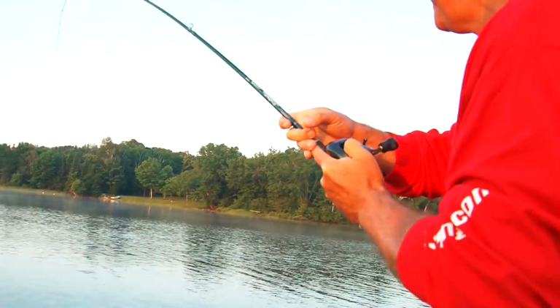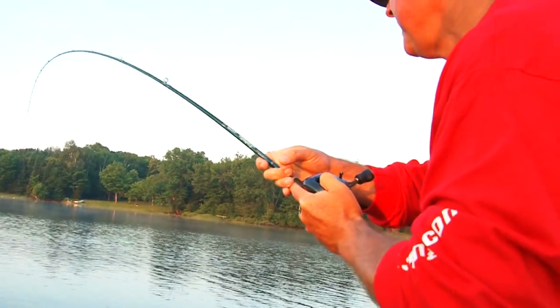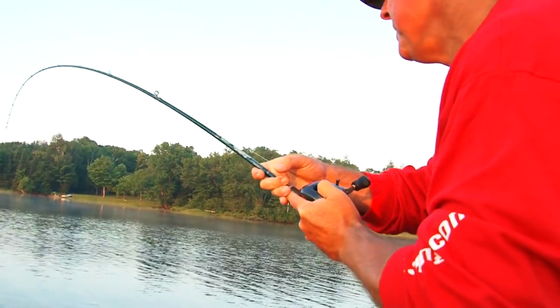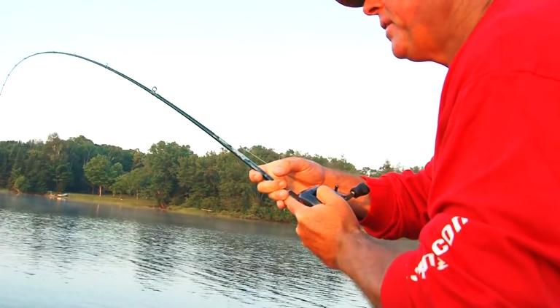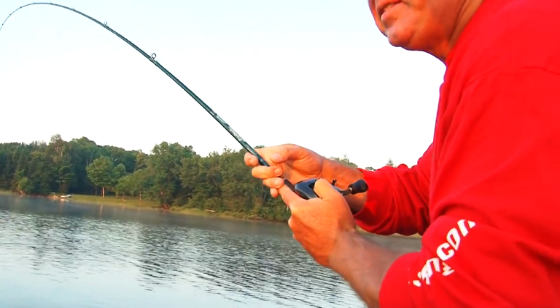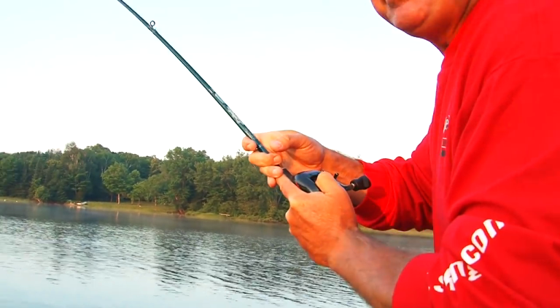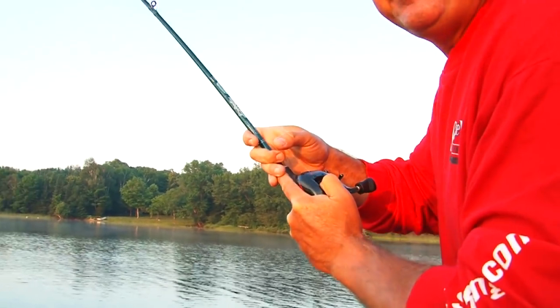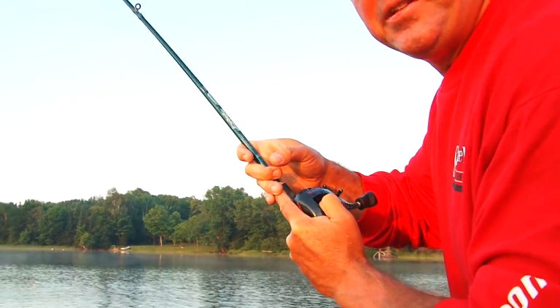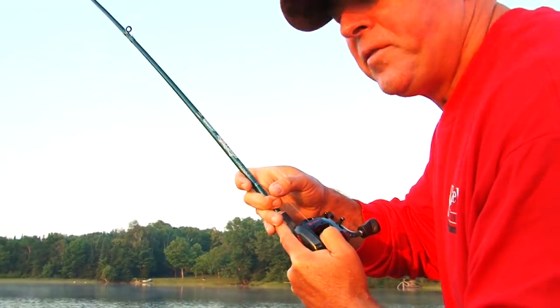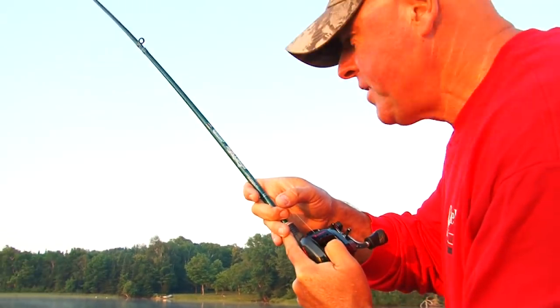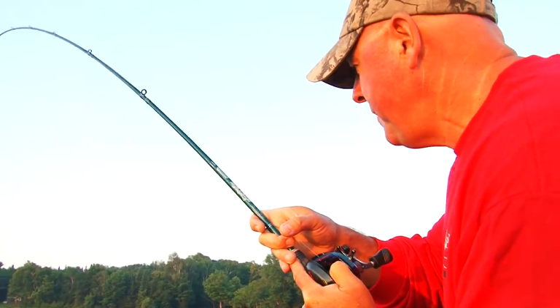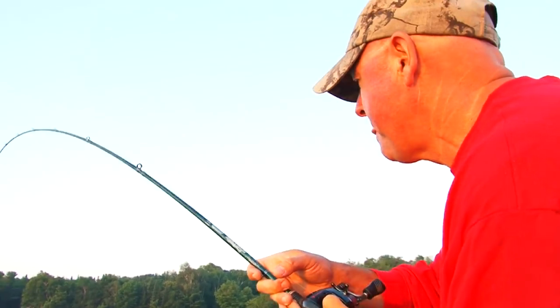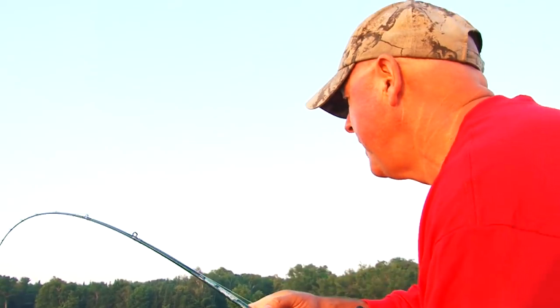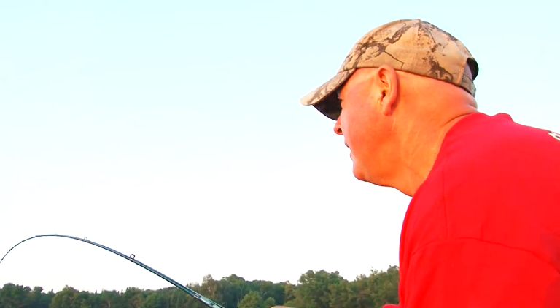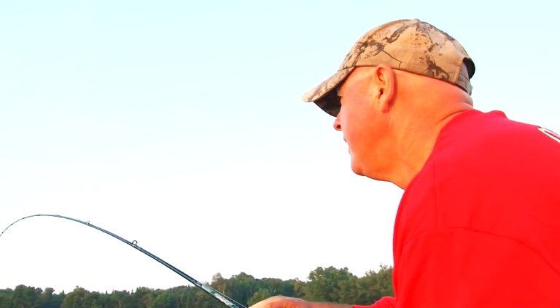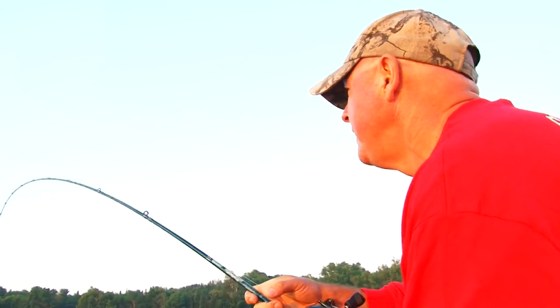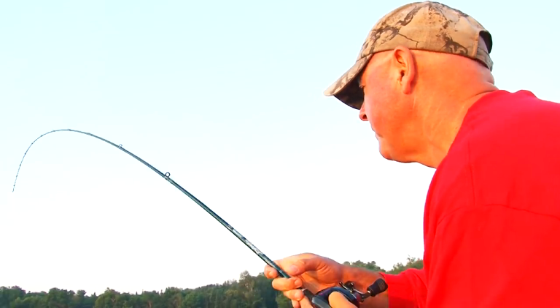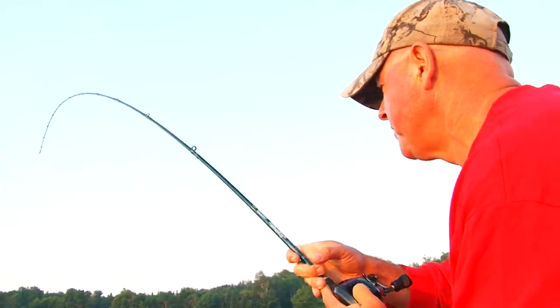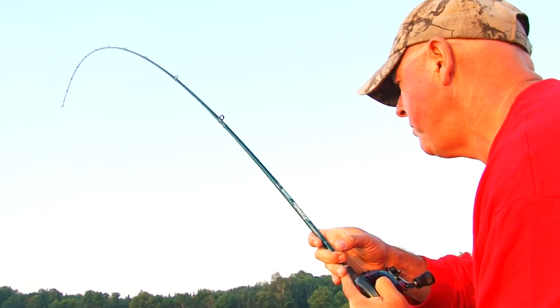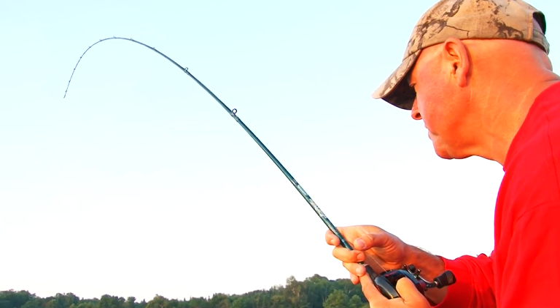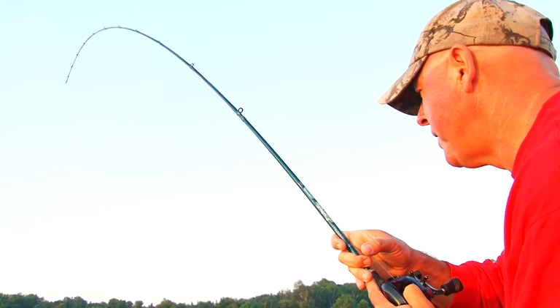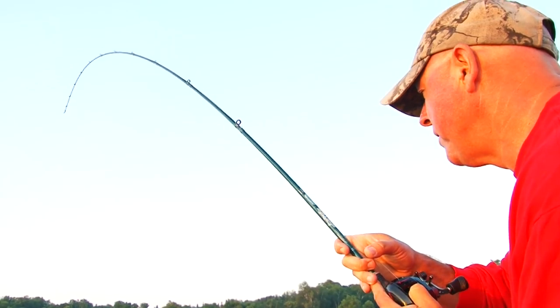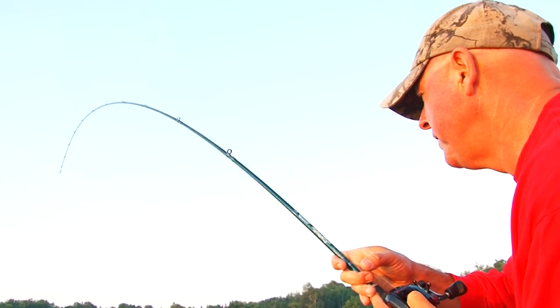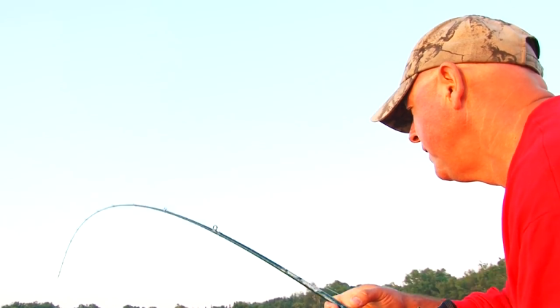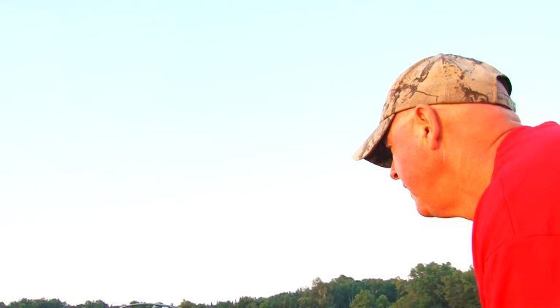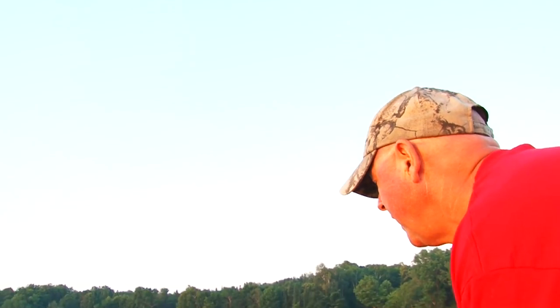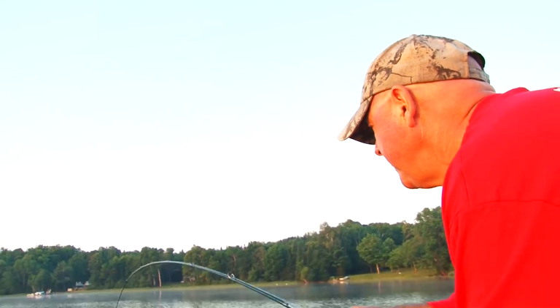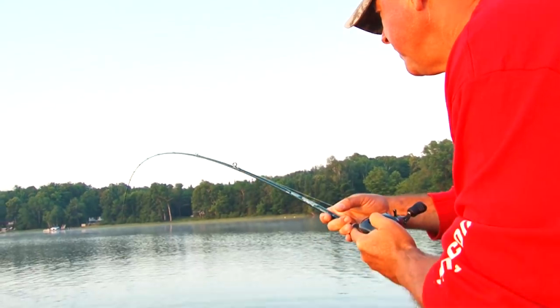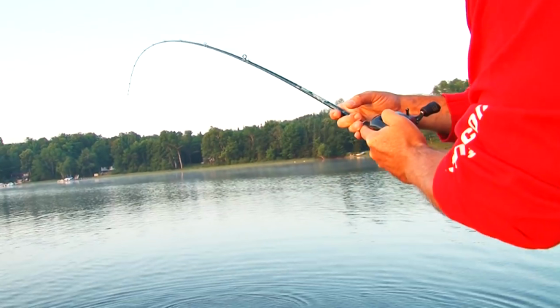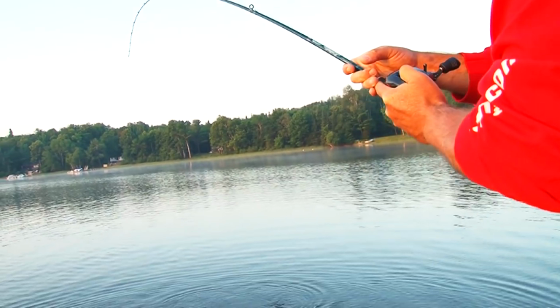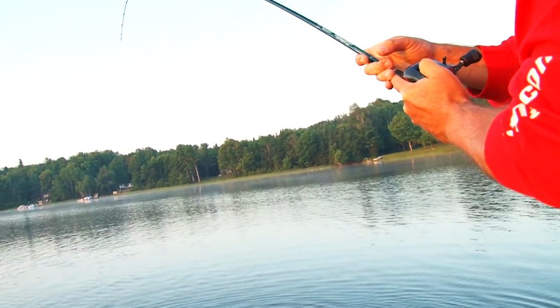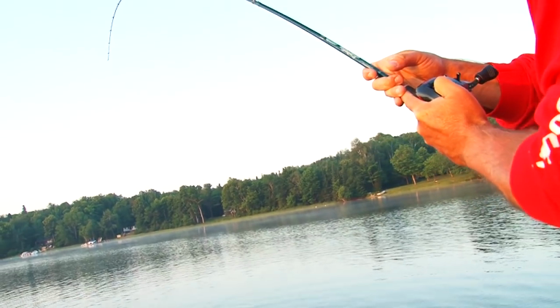You want to take somebody fishing the first time? Take him for topwater smallmouth. I guarantee you the hook for life.